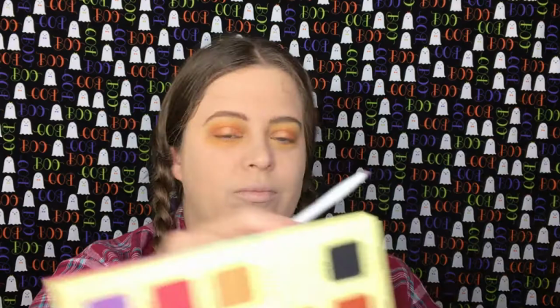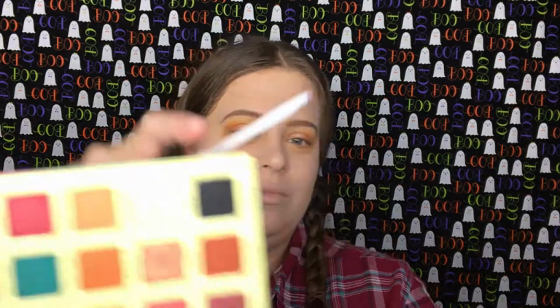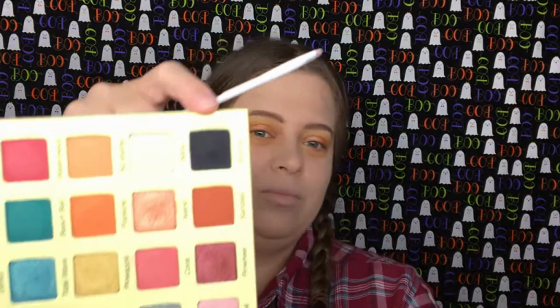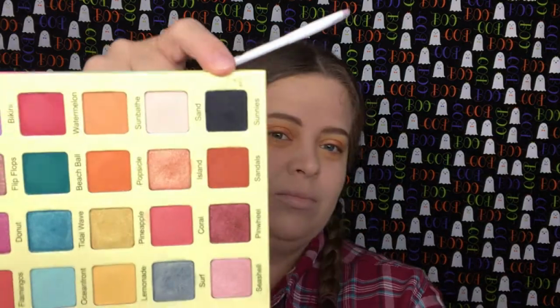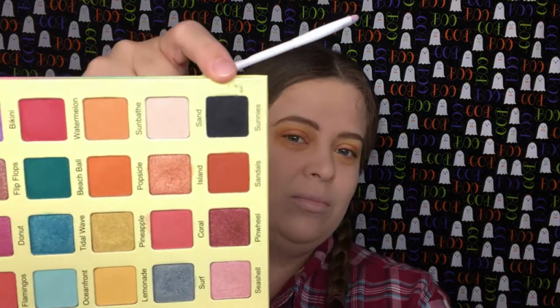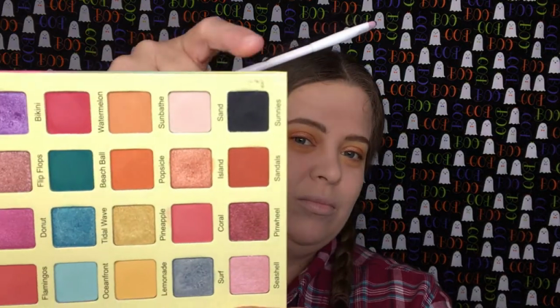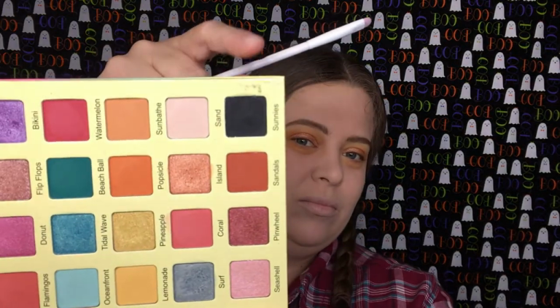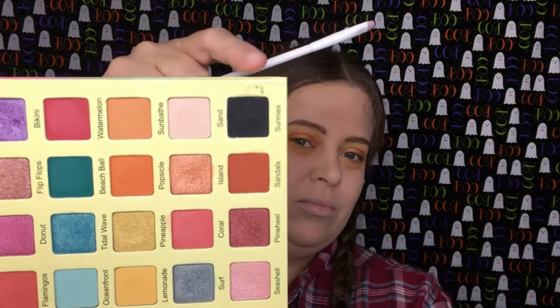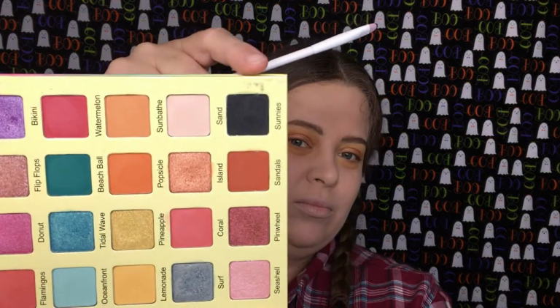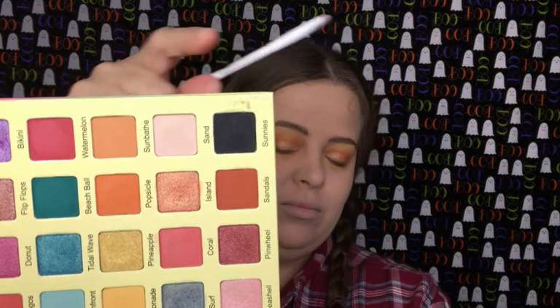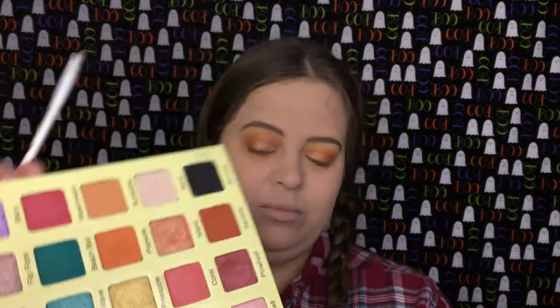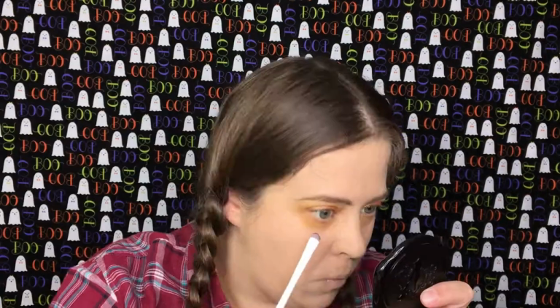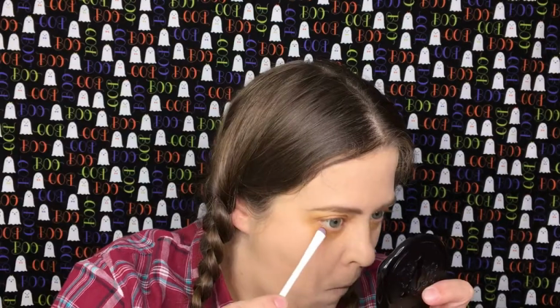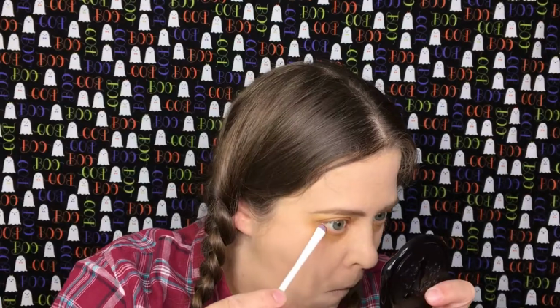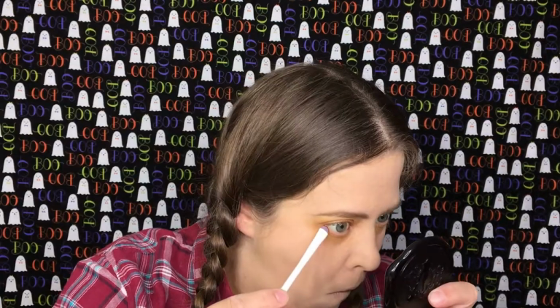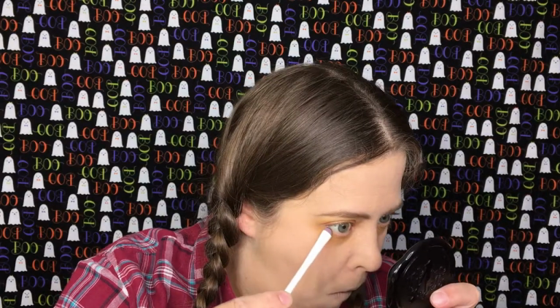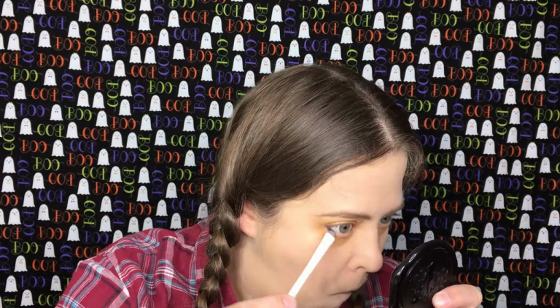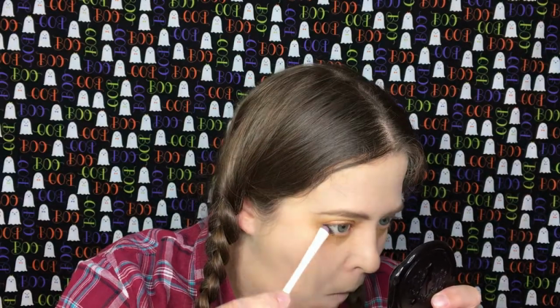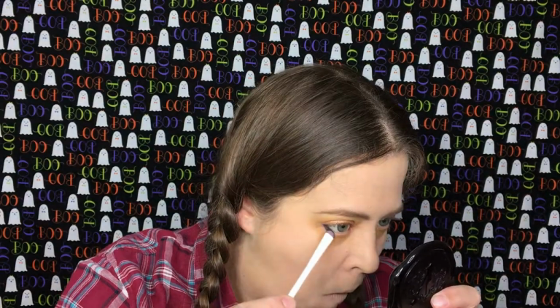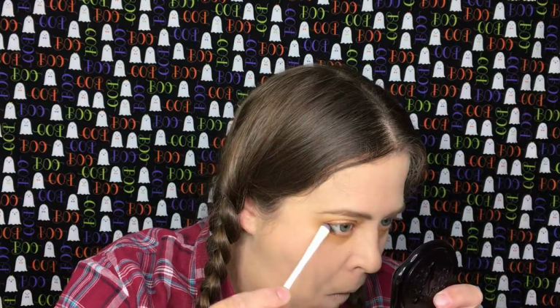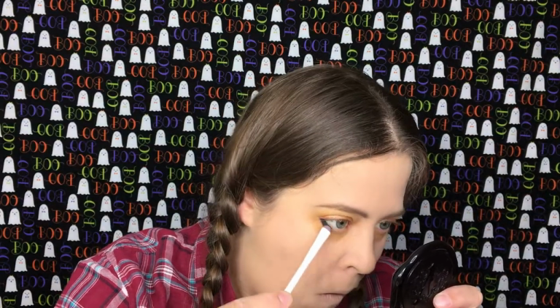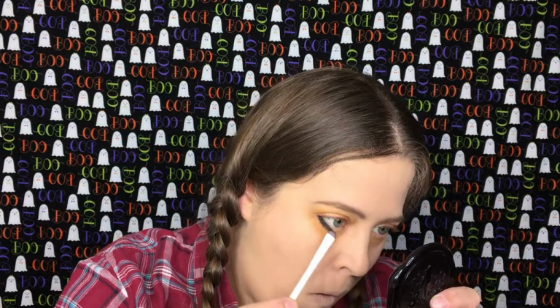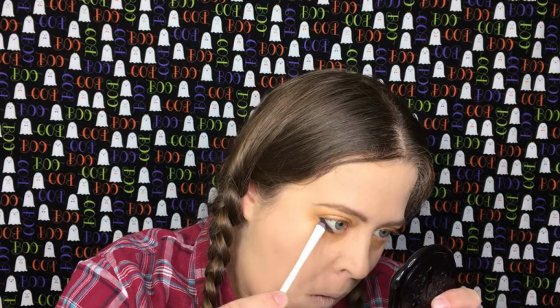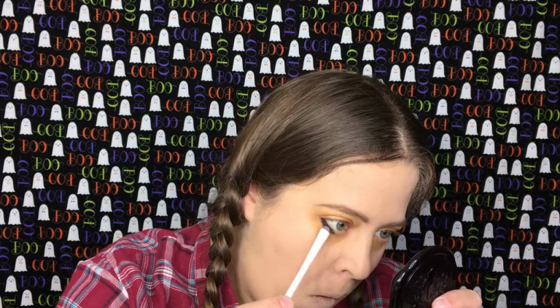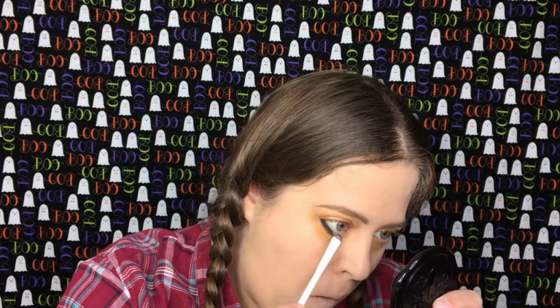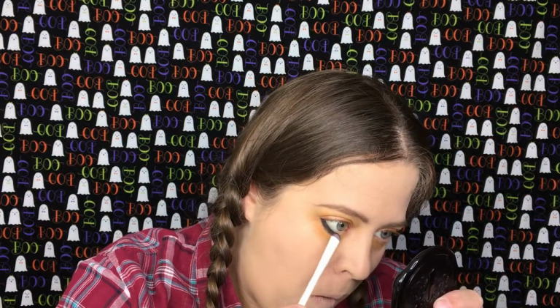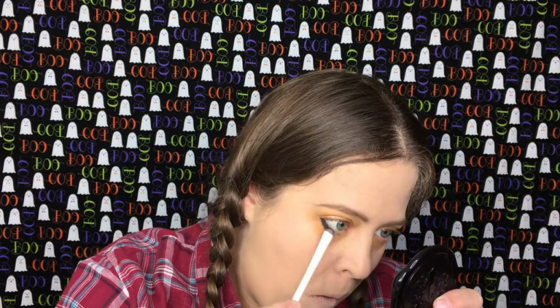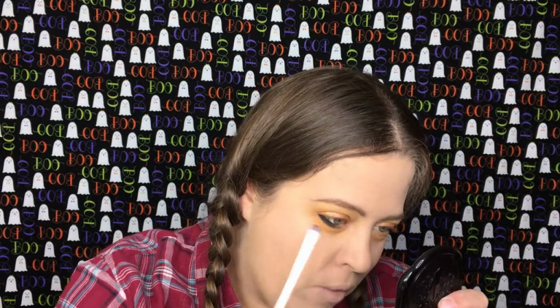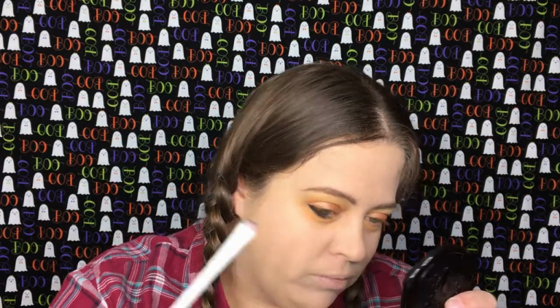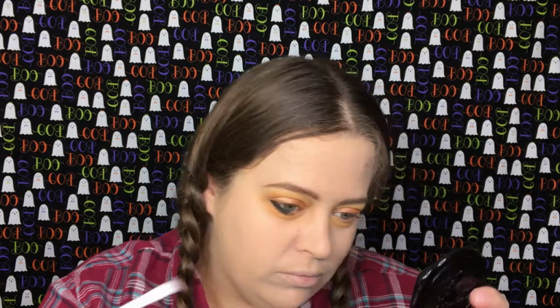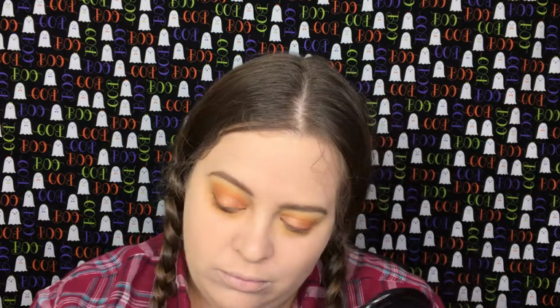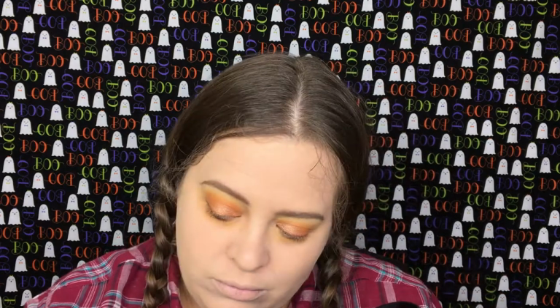Going back into the Violet Voss palette, I'm going to take the shade Sunnies and I'm going to put that directly in my lower lash line.